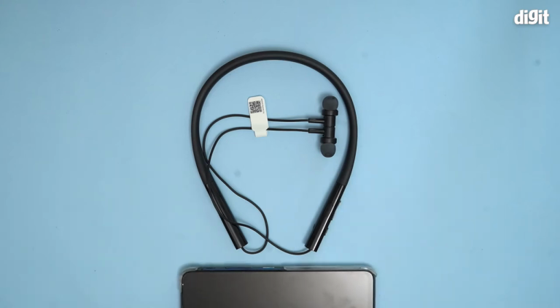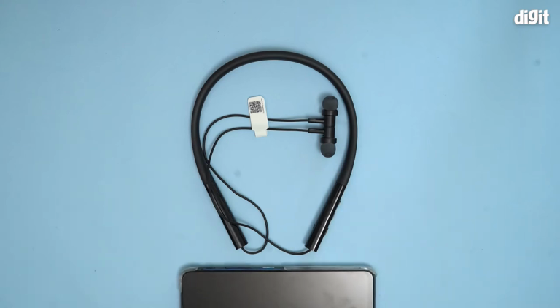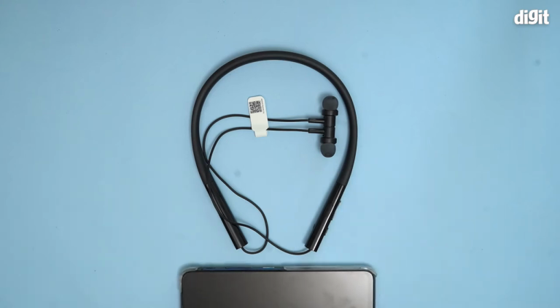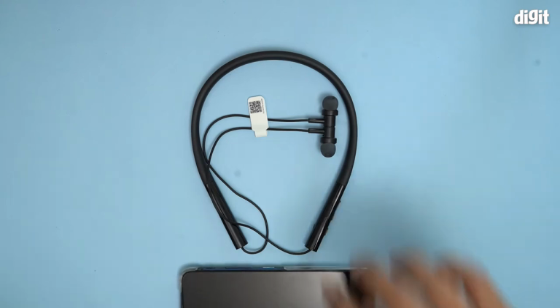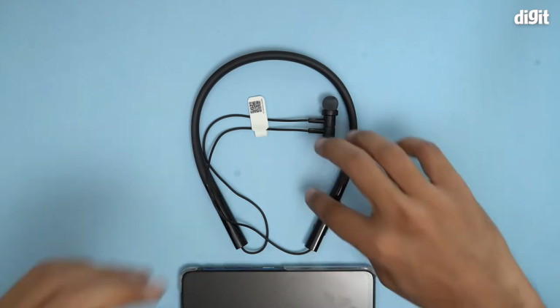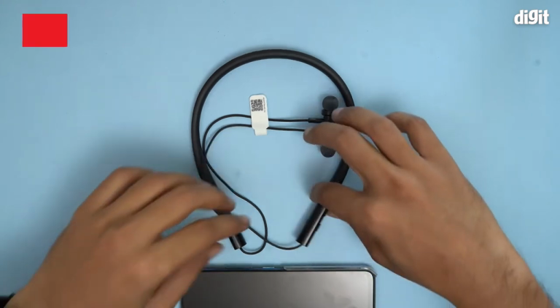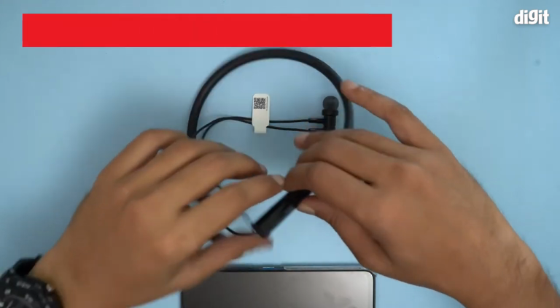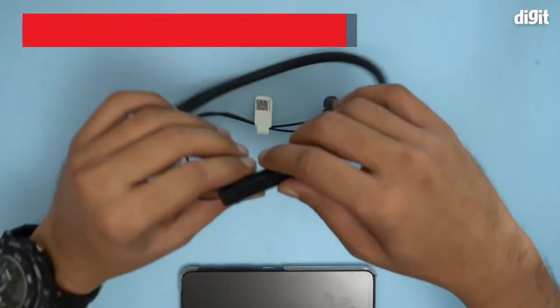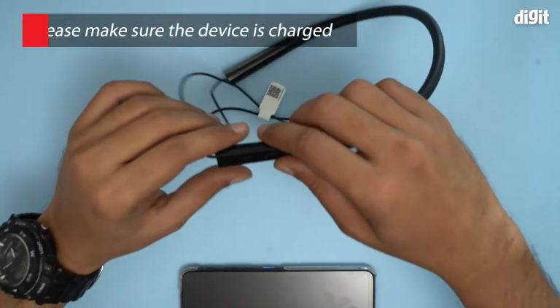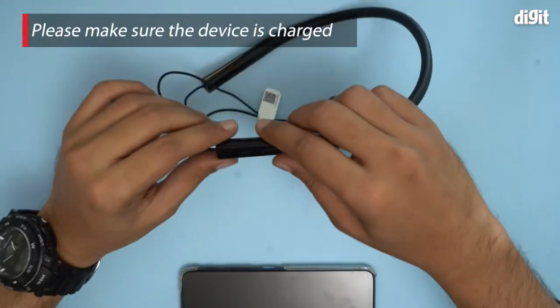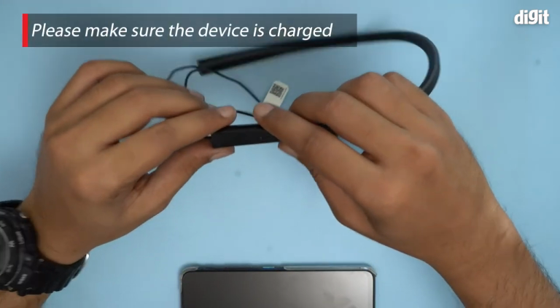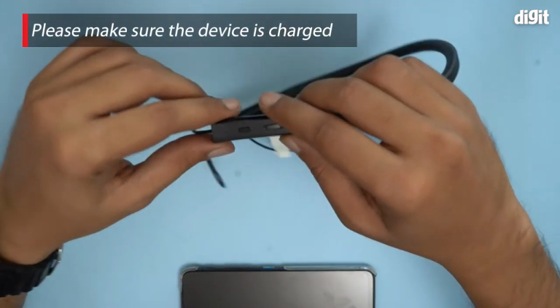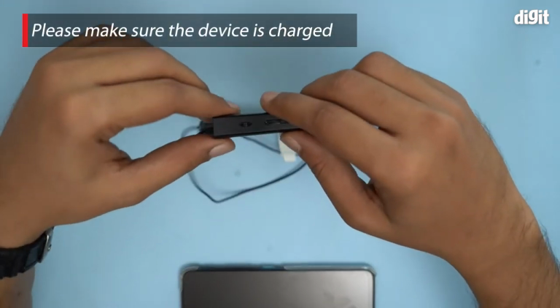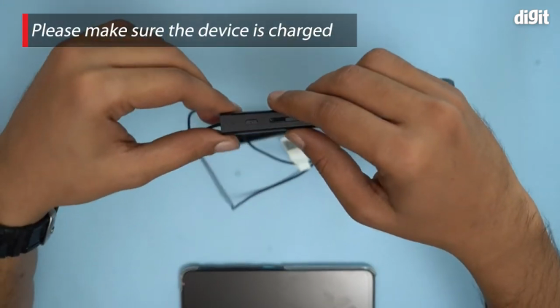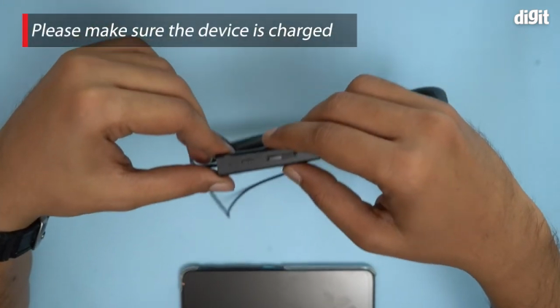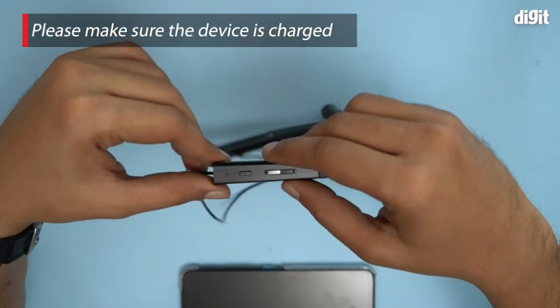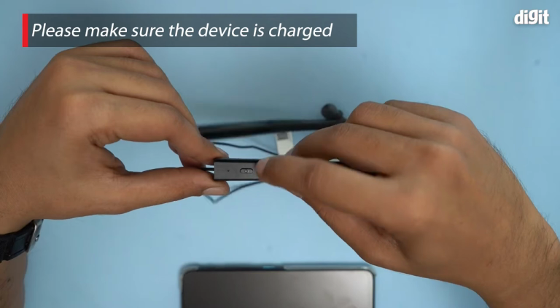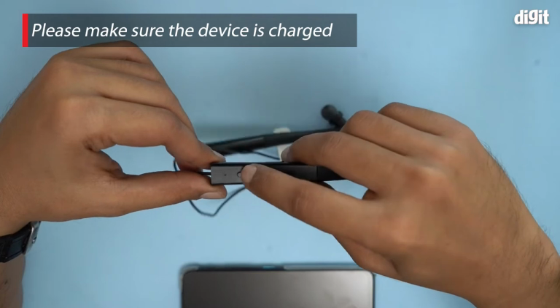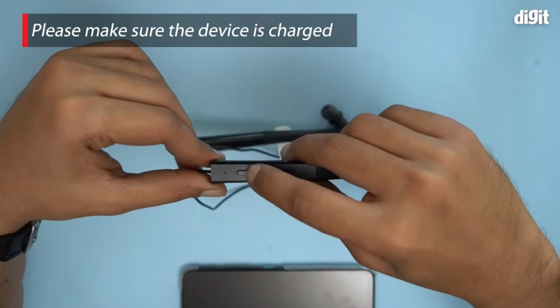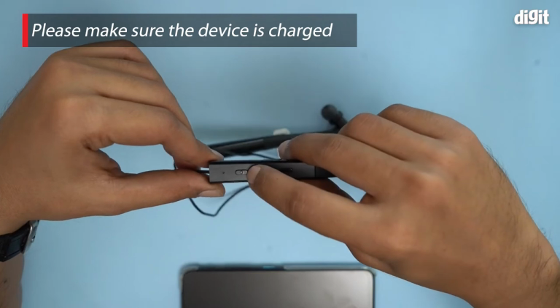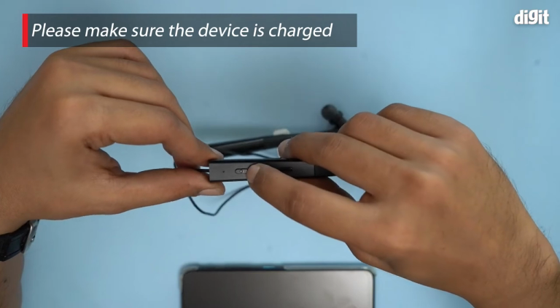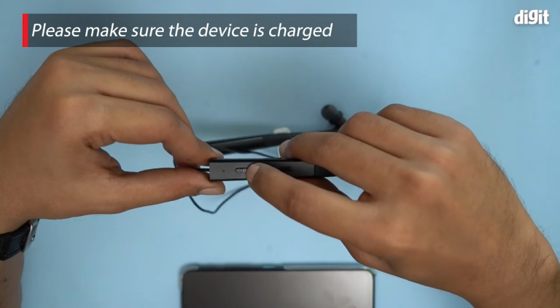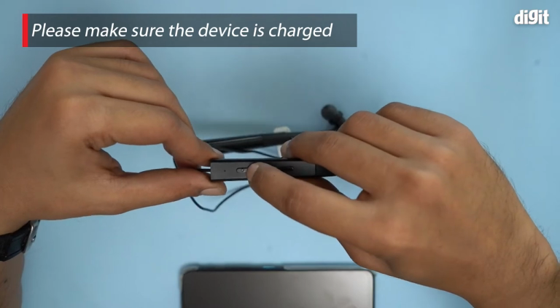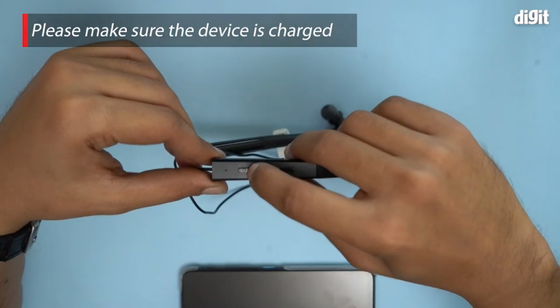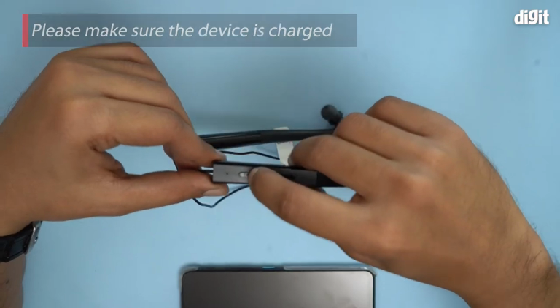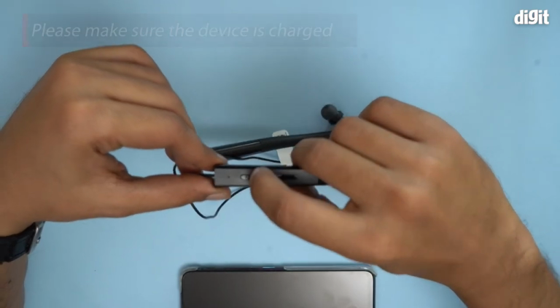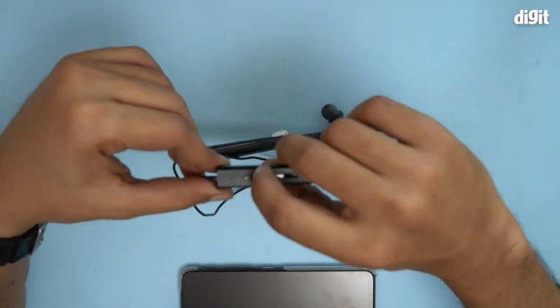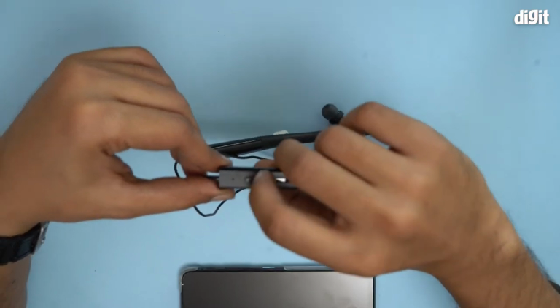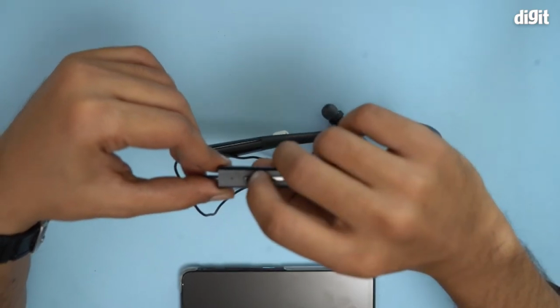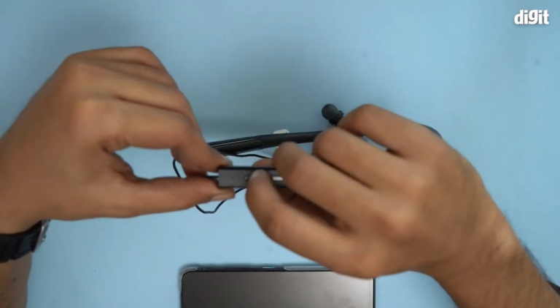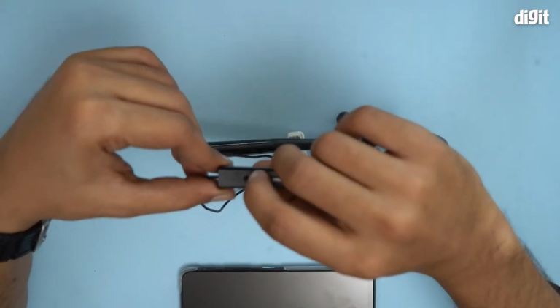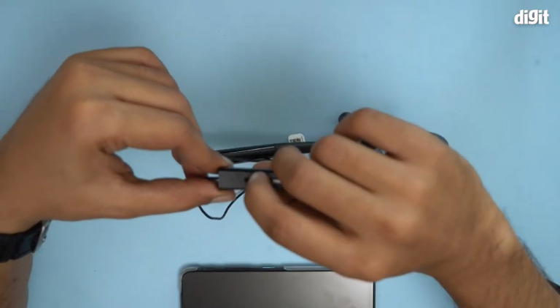First of all, we have to turn this device on. We do that by pressing the power button for three seconds. So let's do that.